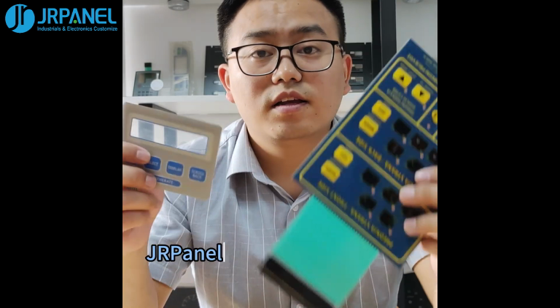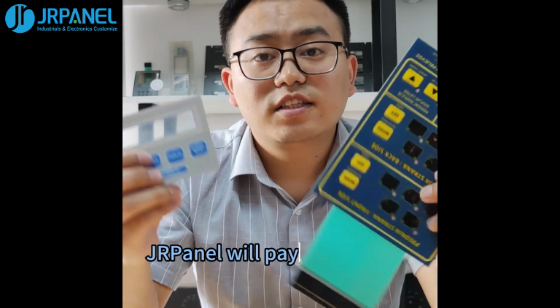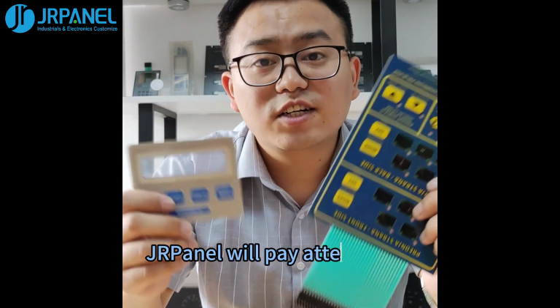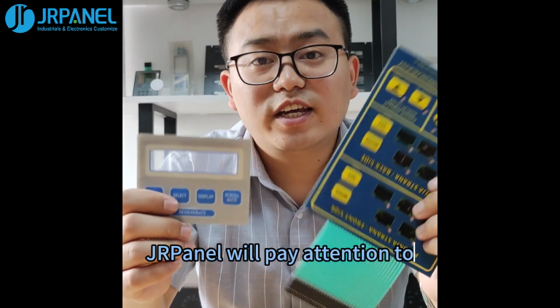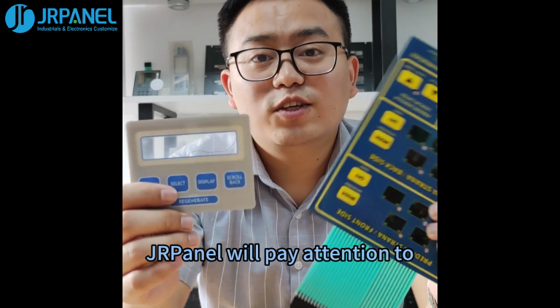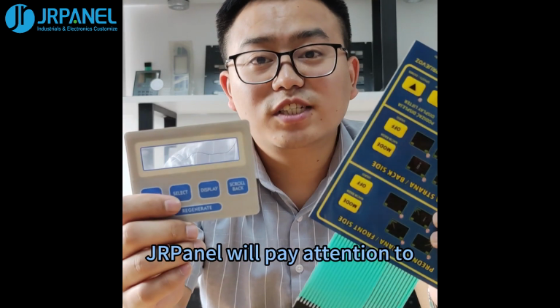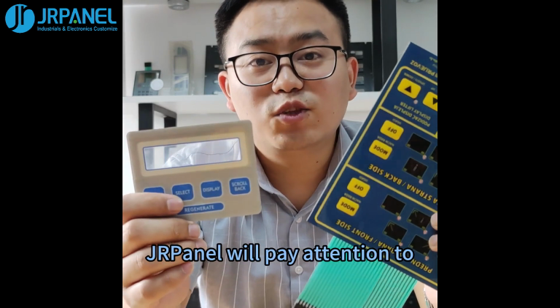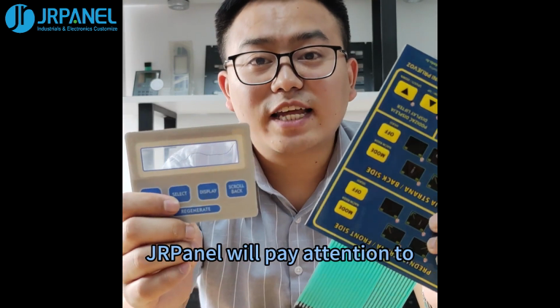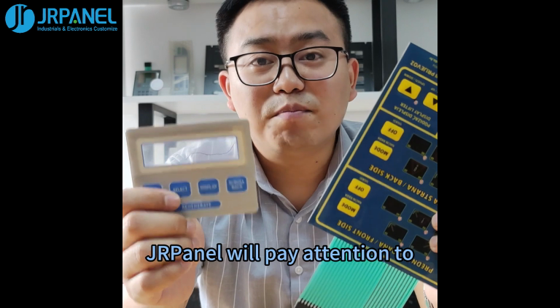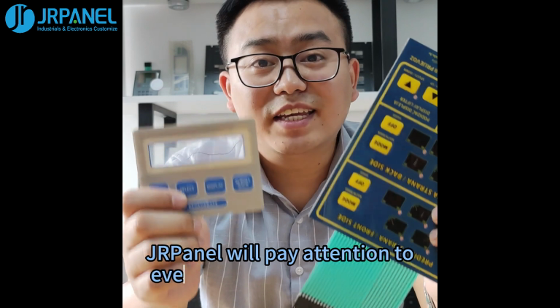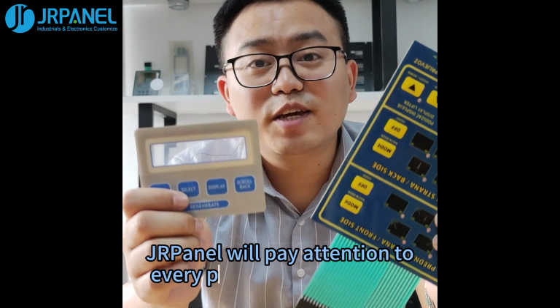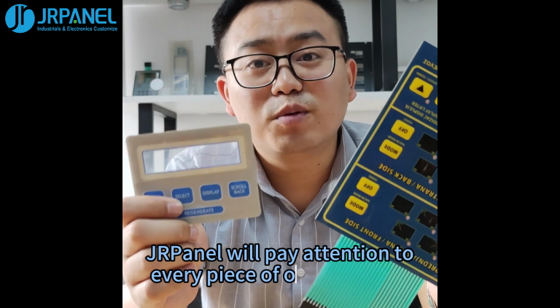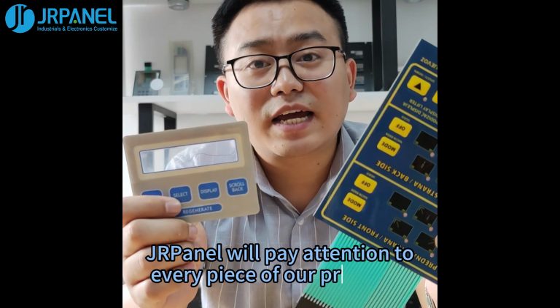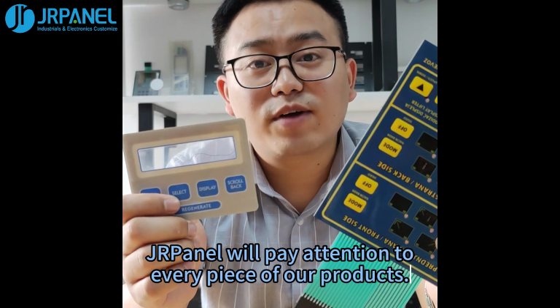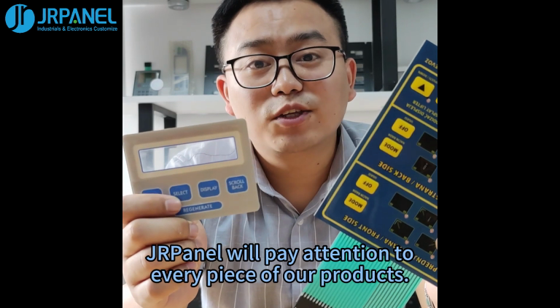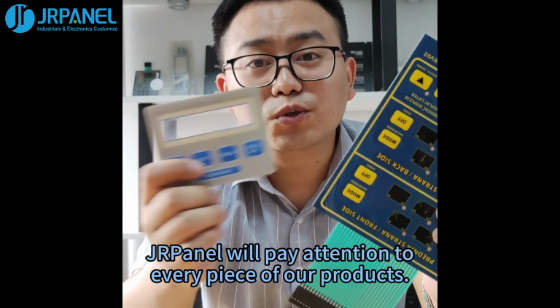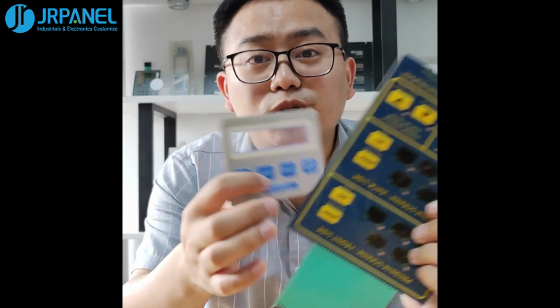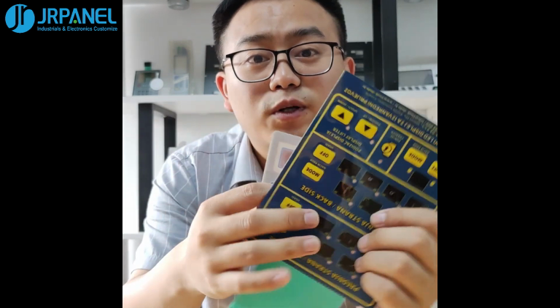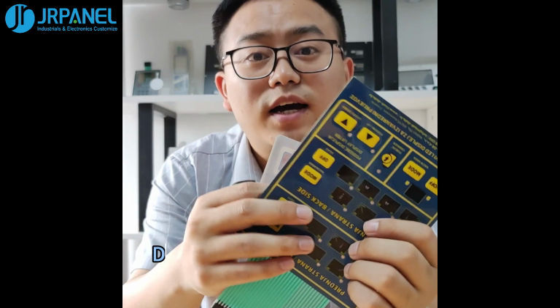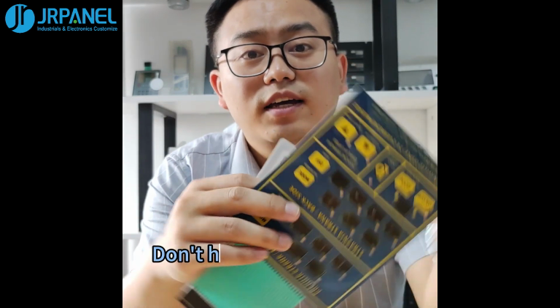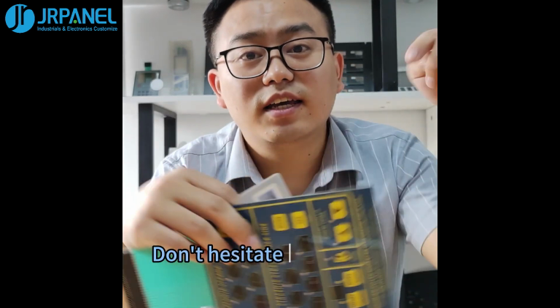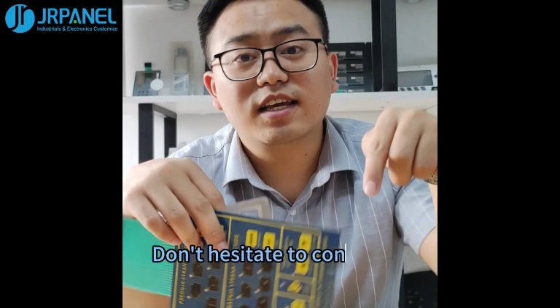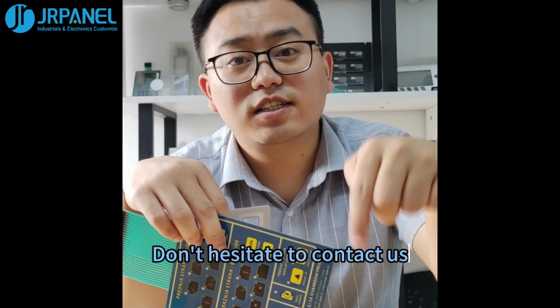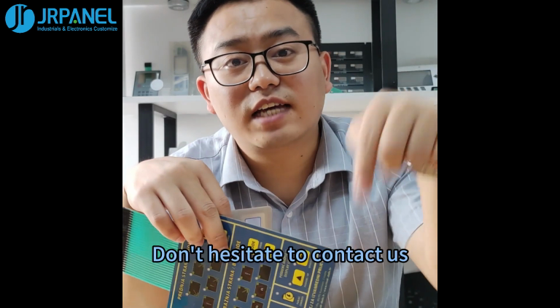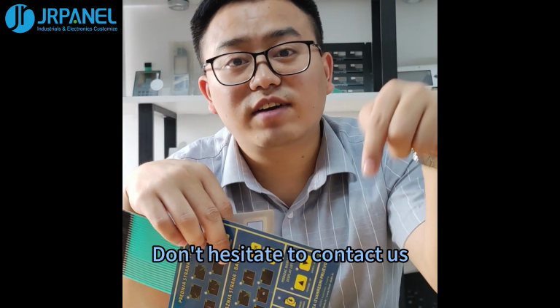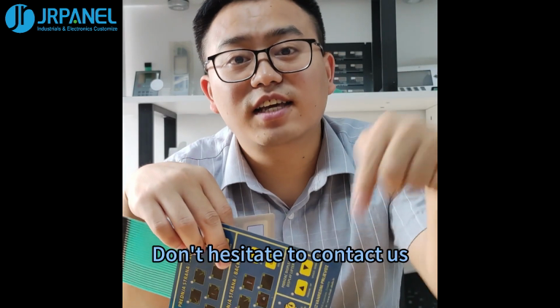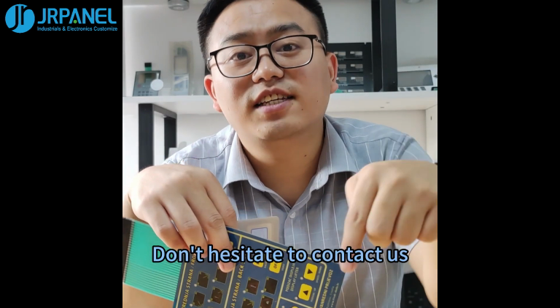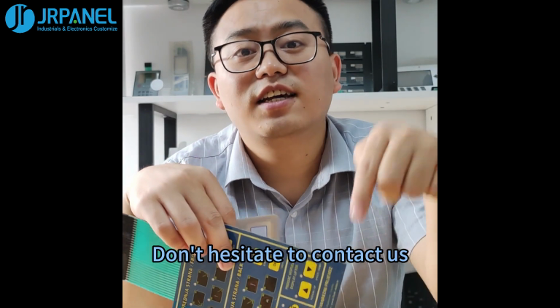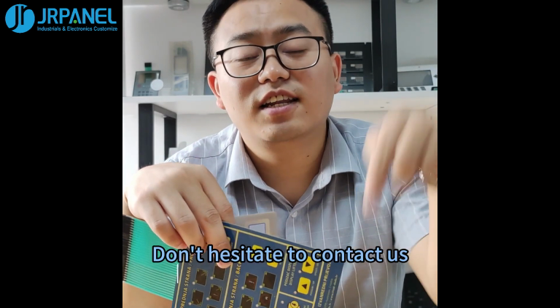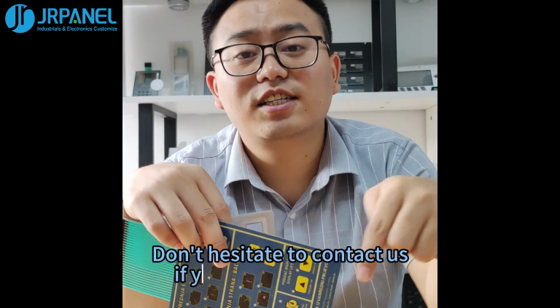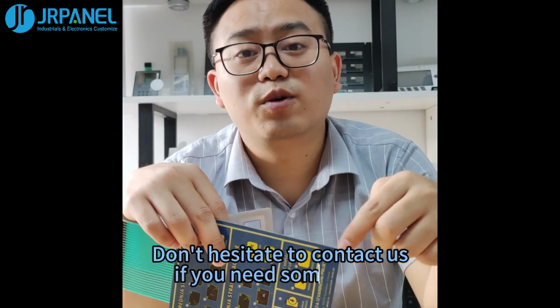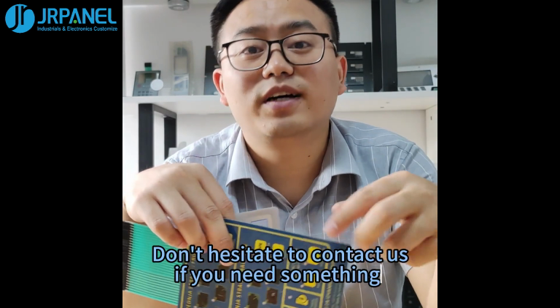JRPanel will pay attention to every piece of our product. Don't hesitate to contact us if you need something.